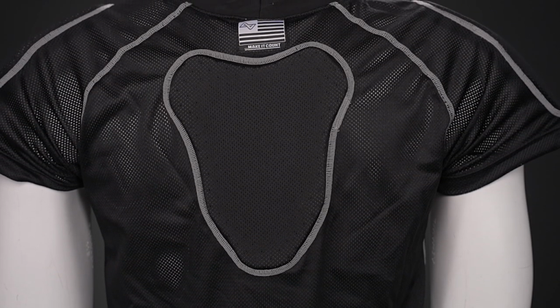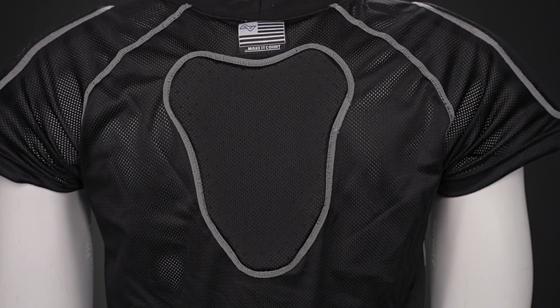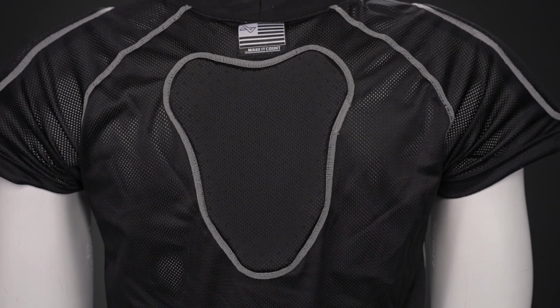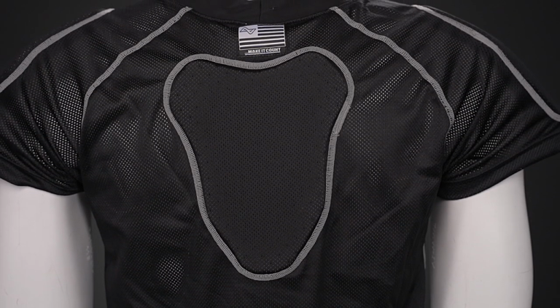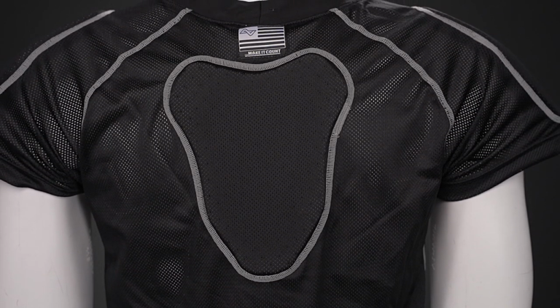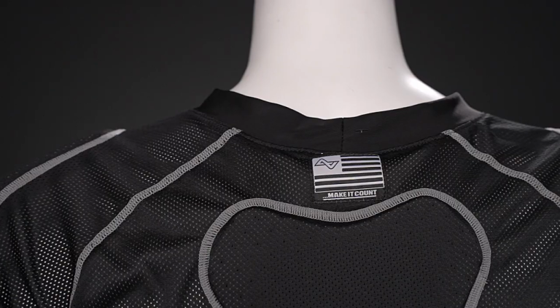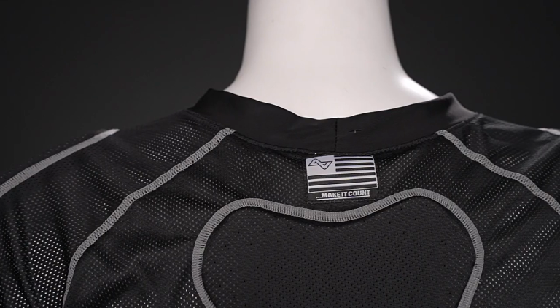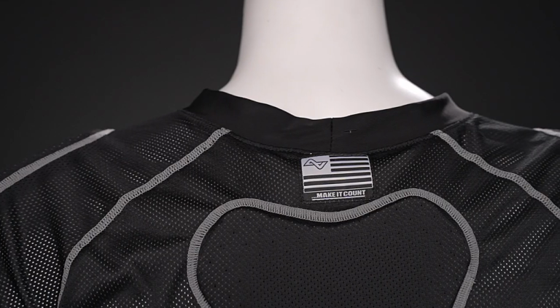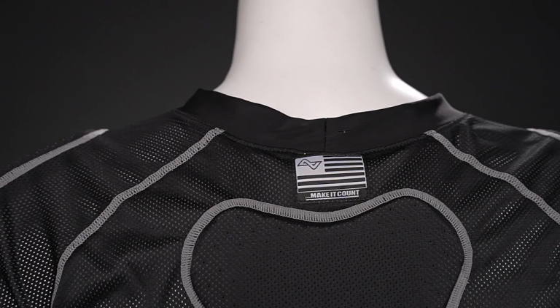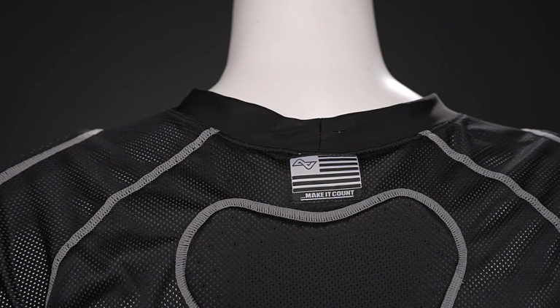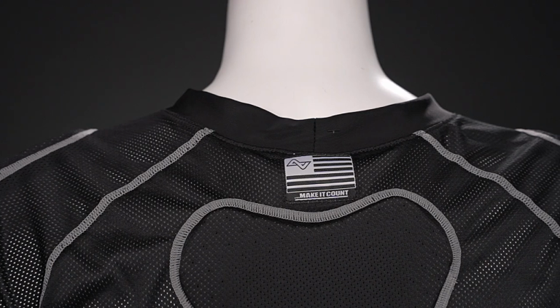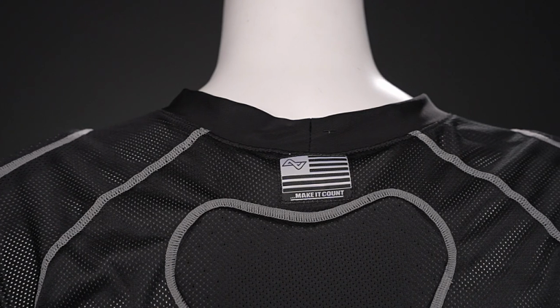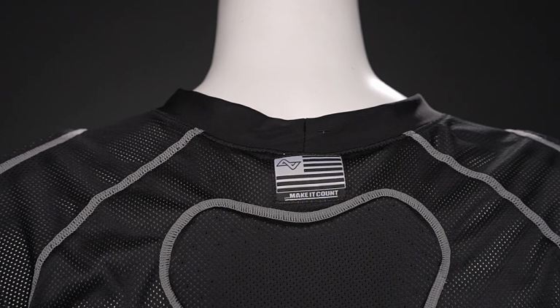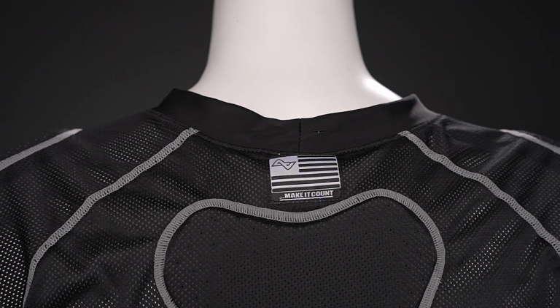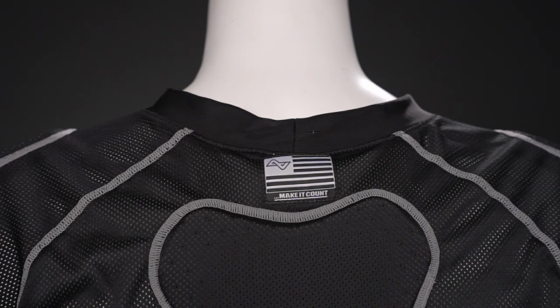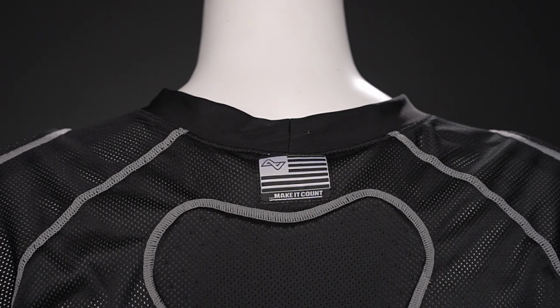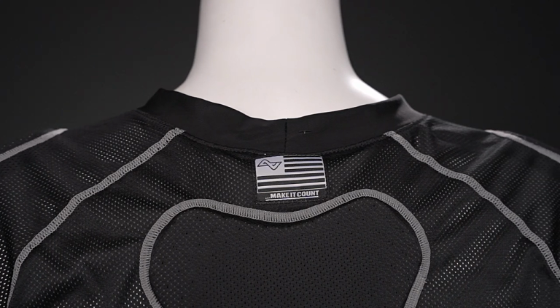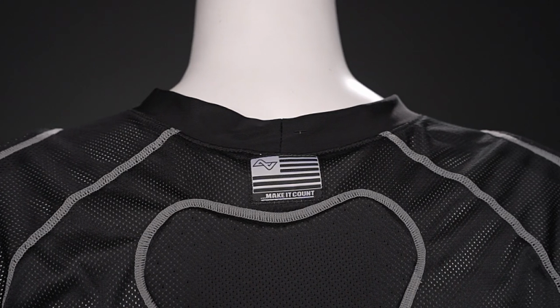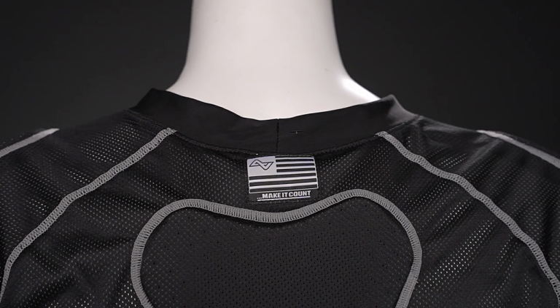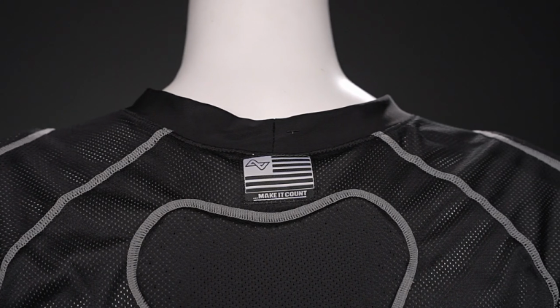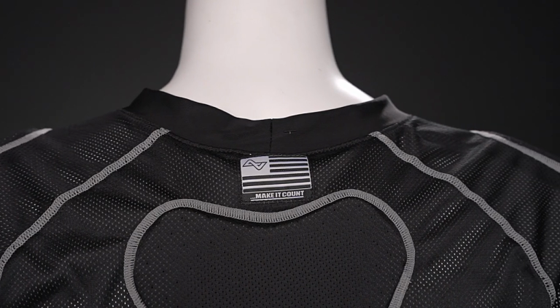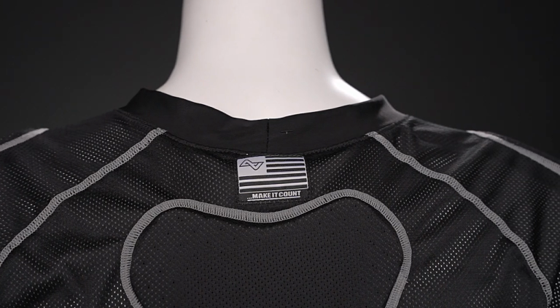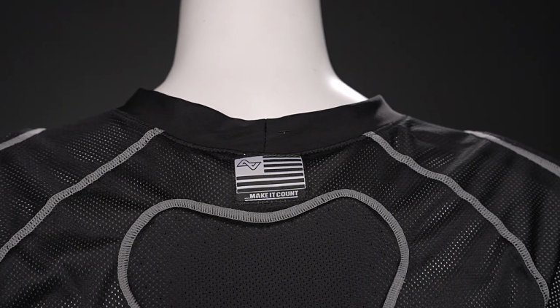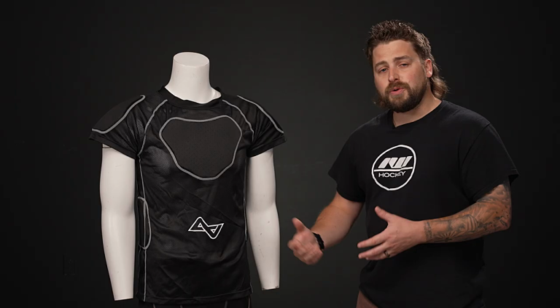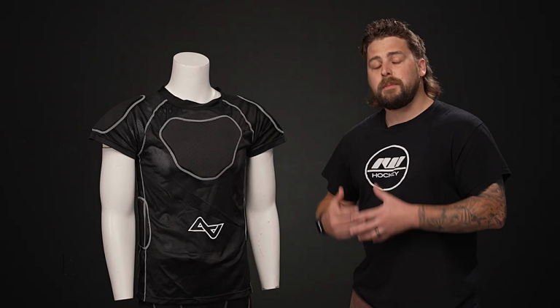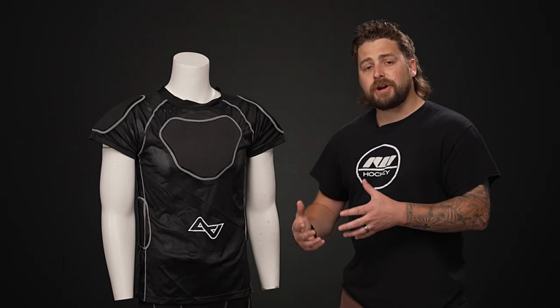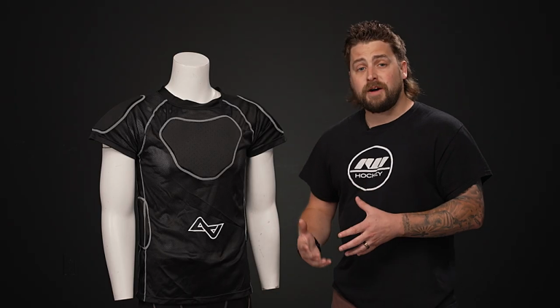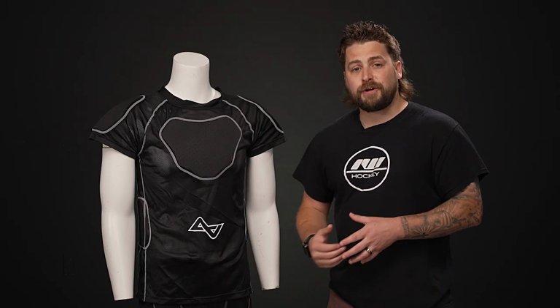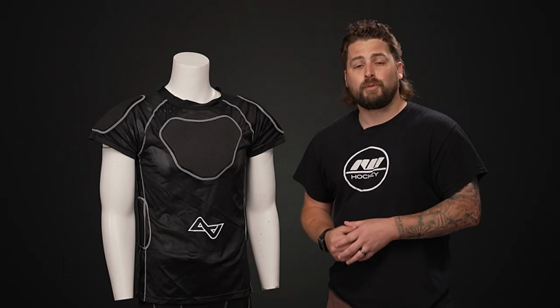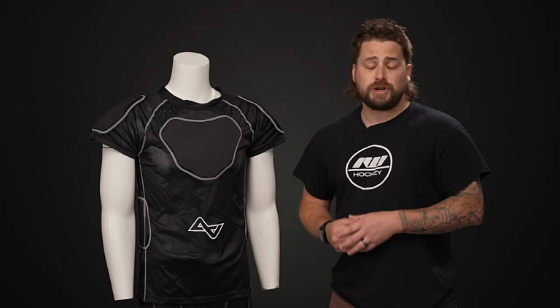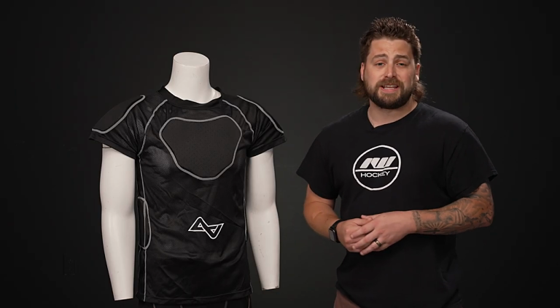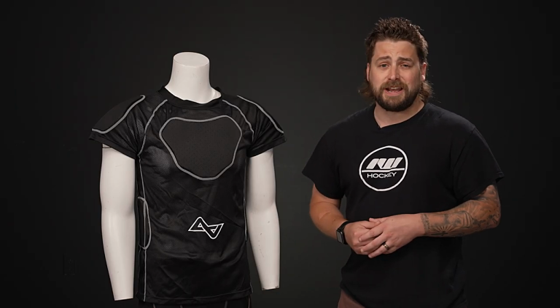We have flatlock seams as well. Flatlock seams really help to reduce chafing and give you better comfort when you're skating.